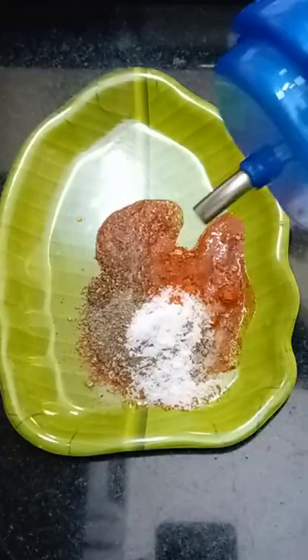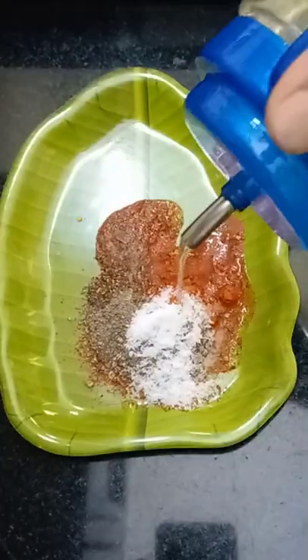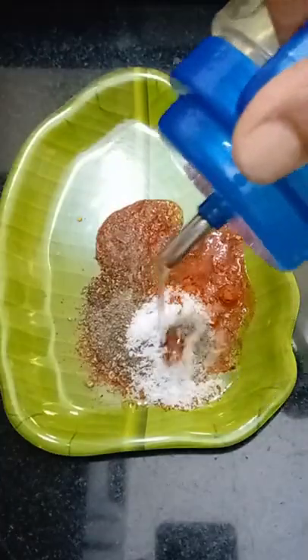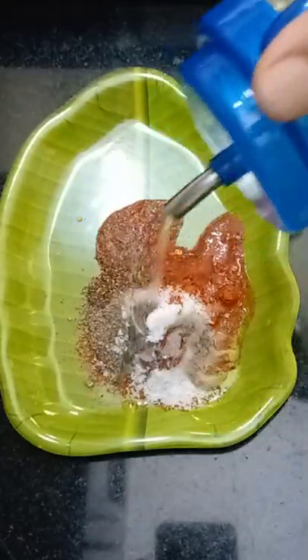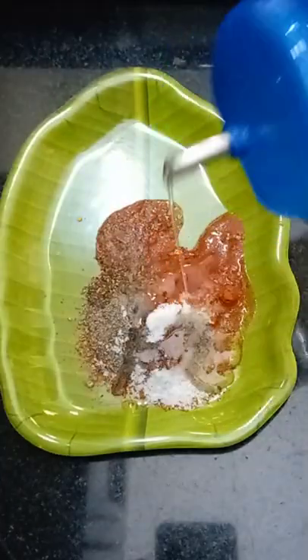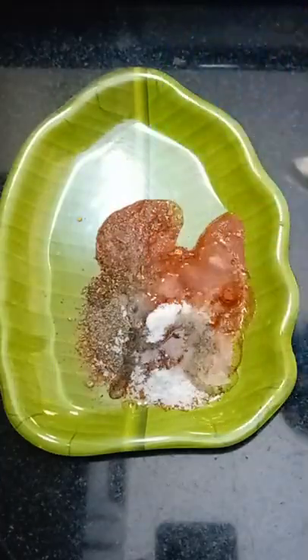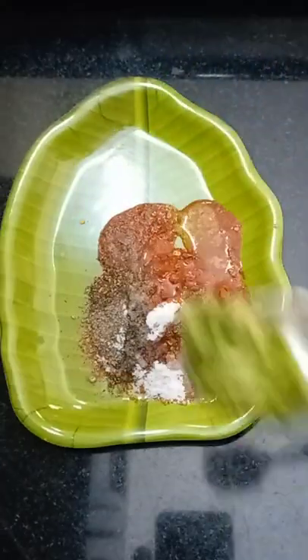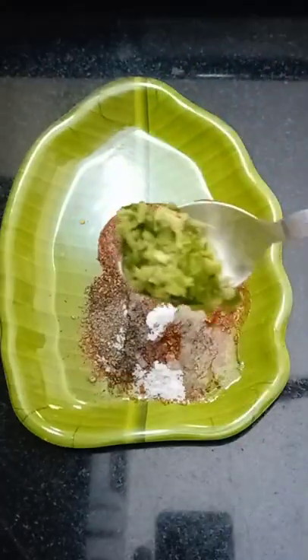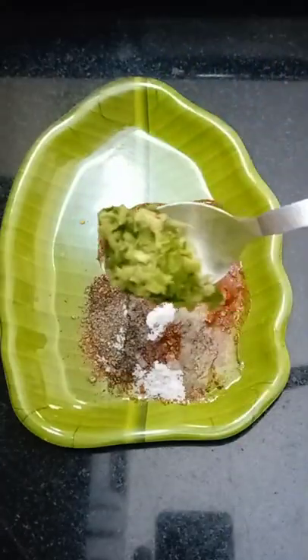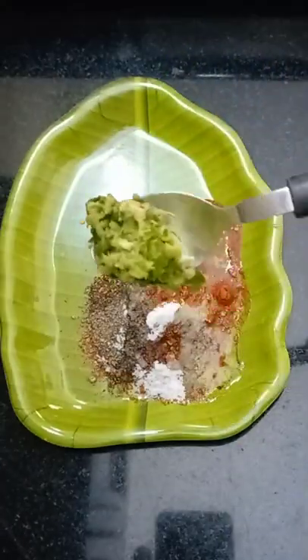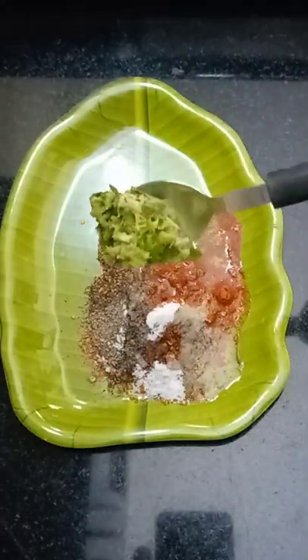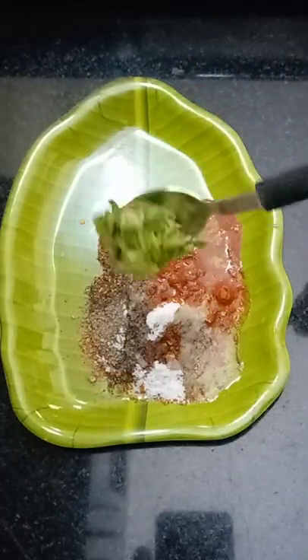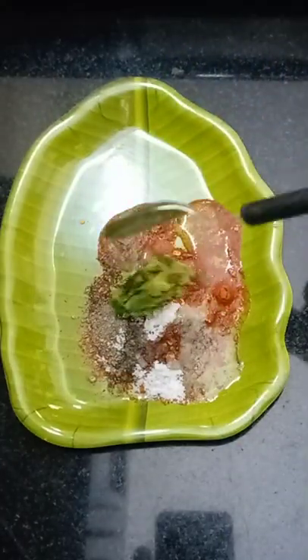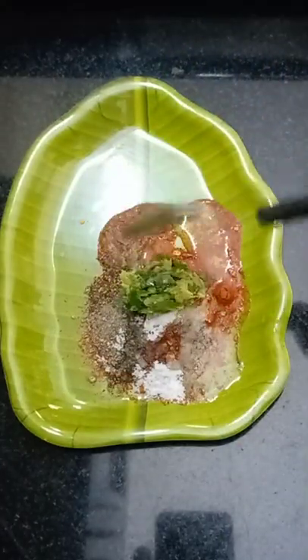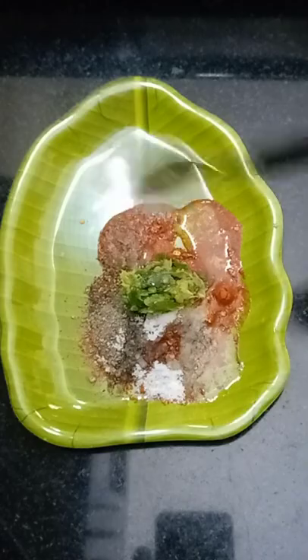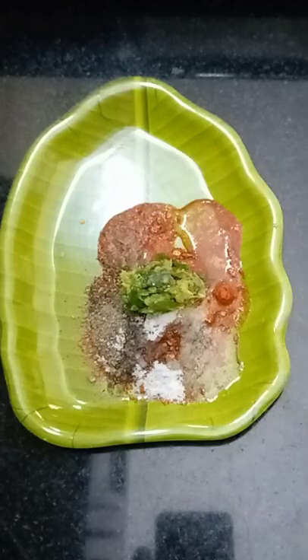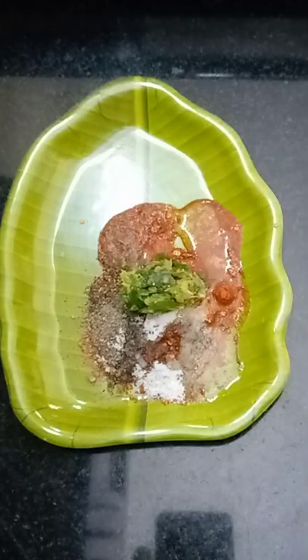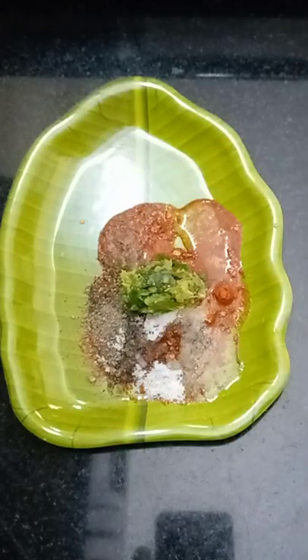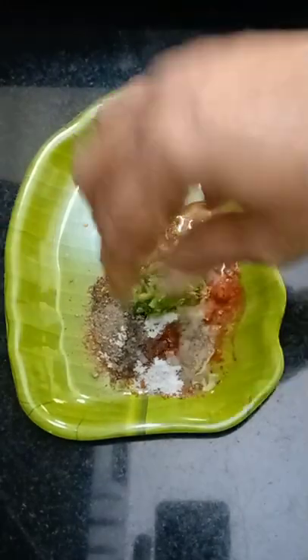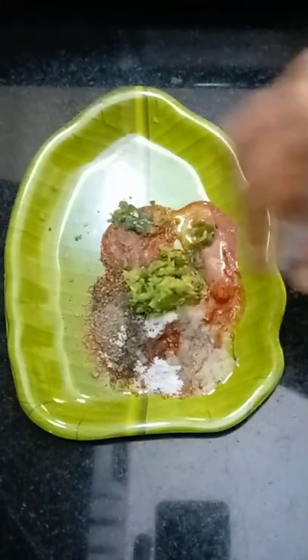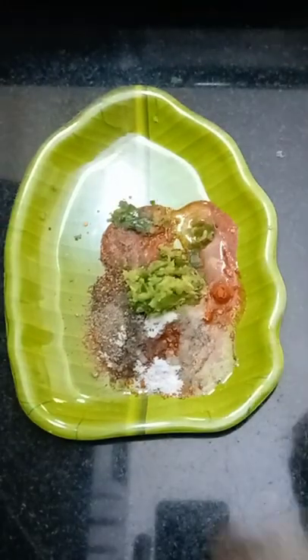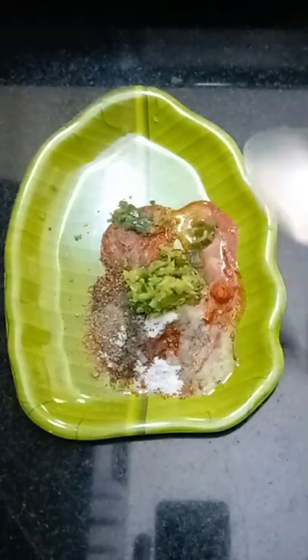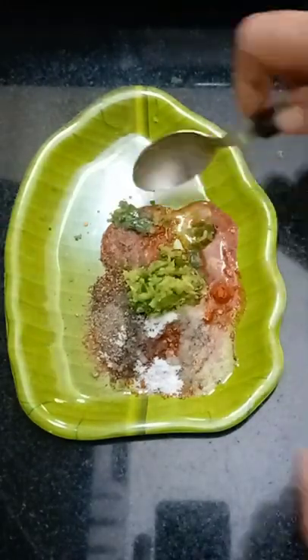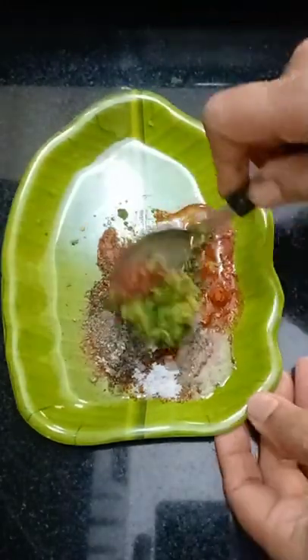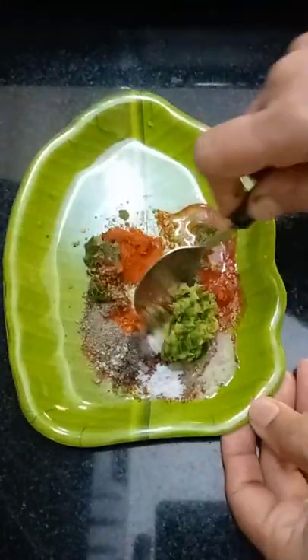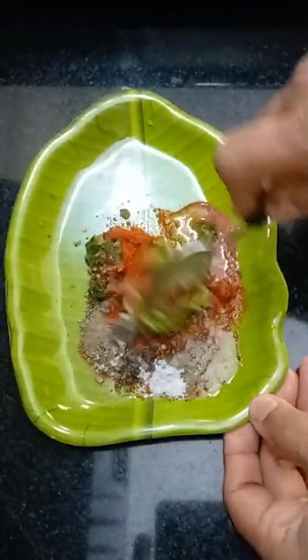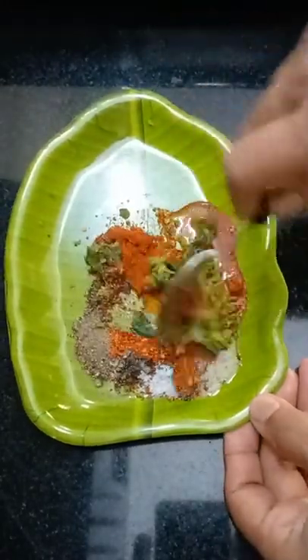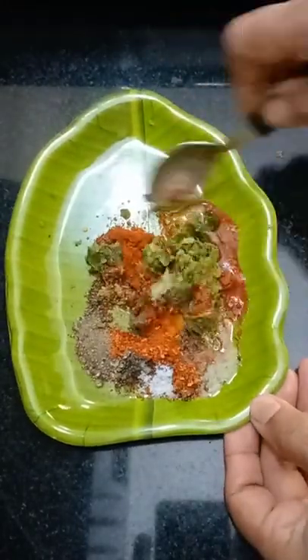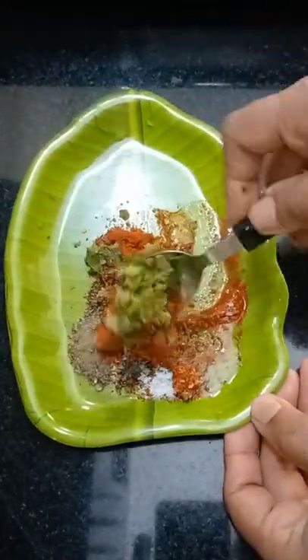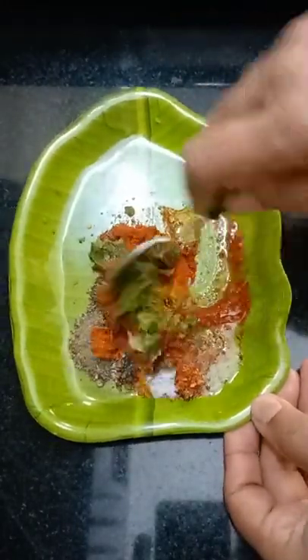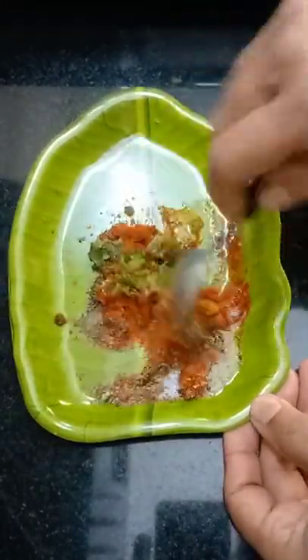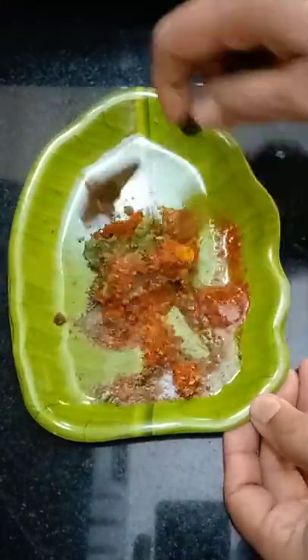Once the oil is going, we are adding a tablespoon of tomatoes to the ingredients.